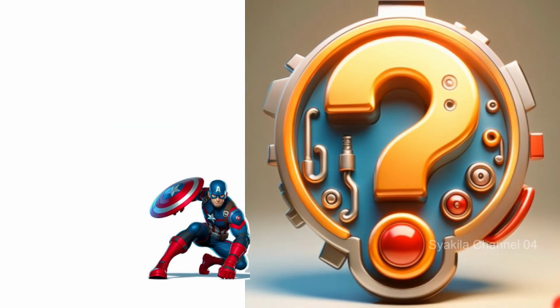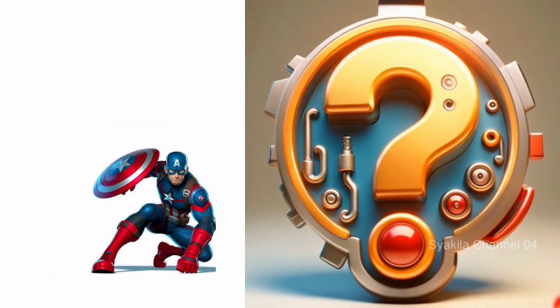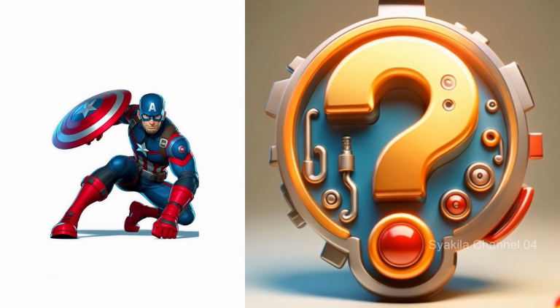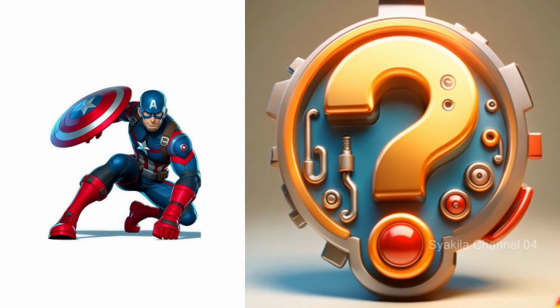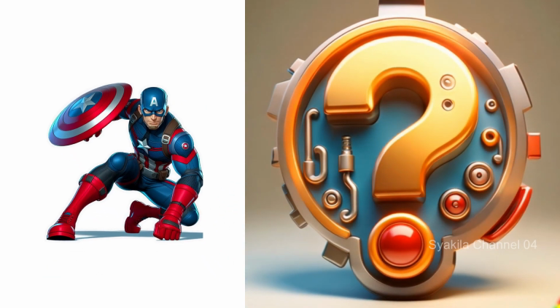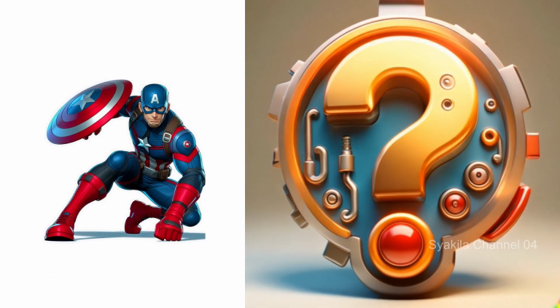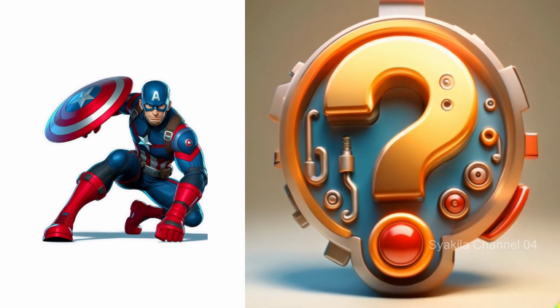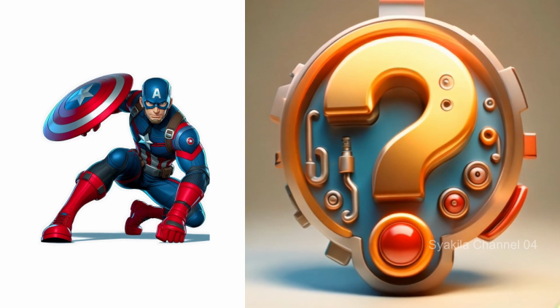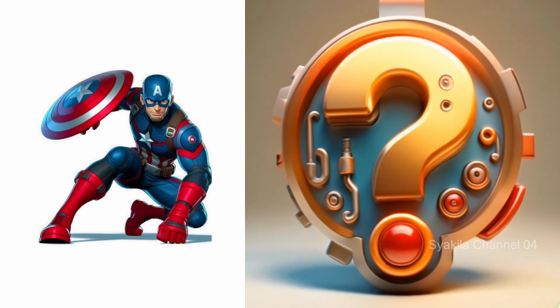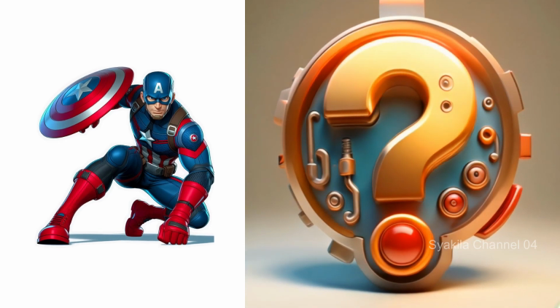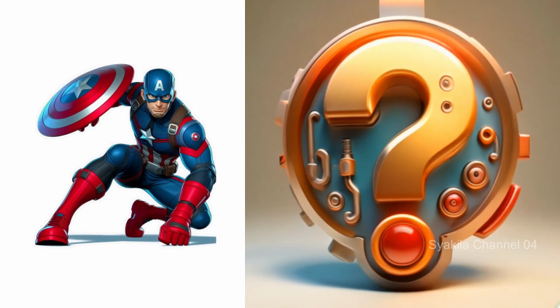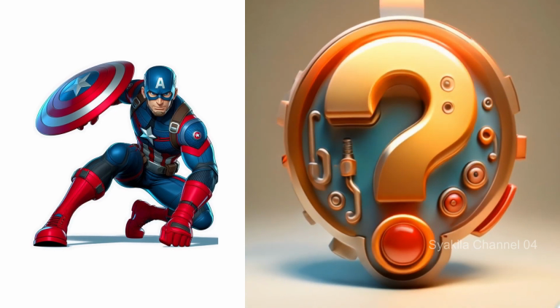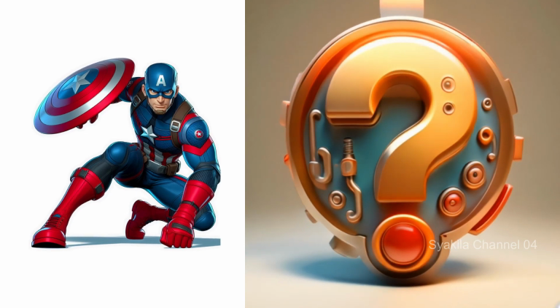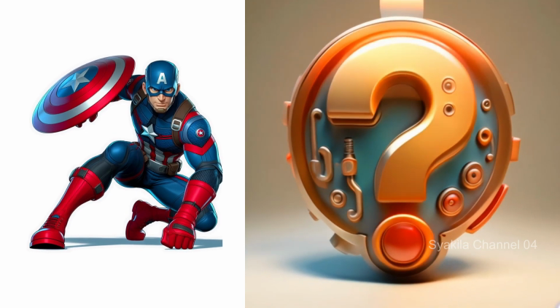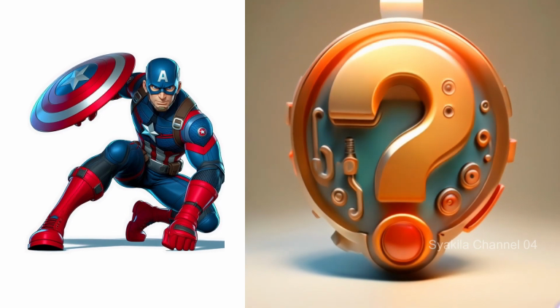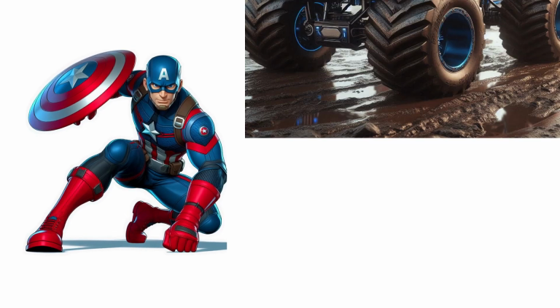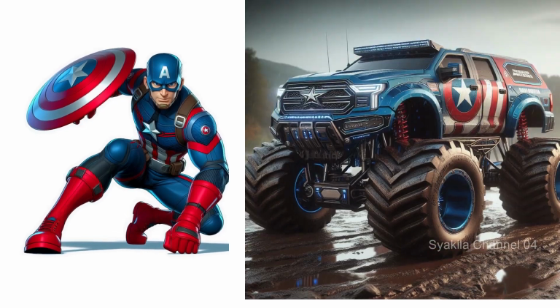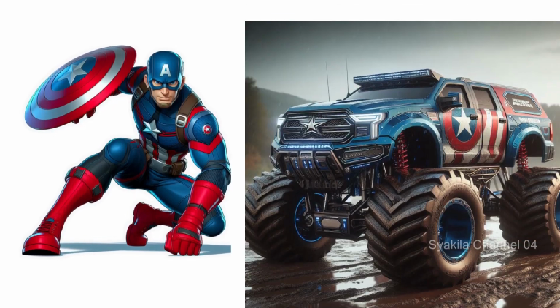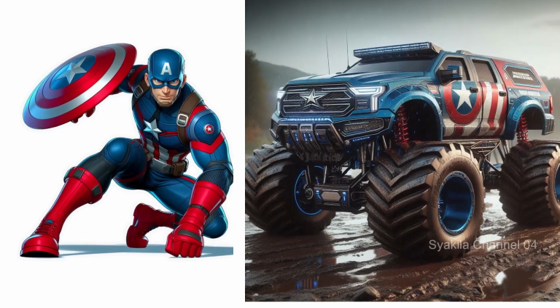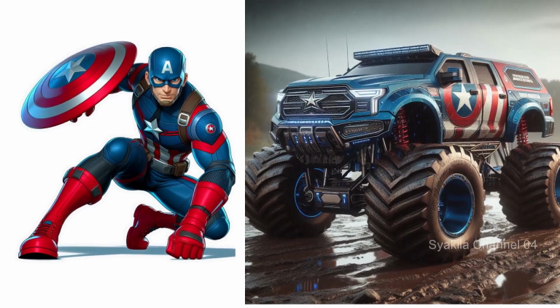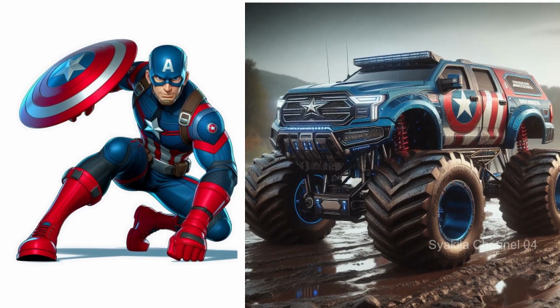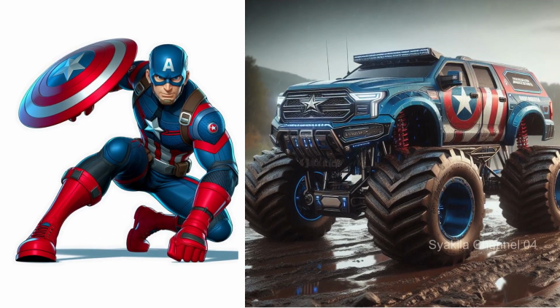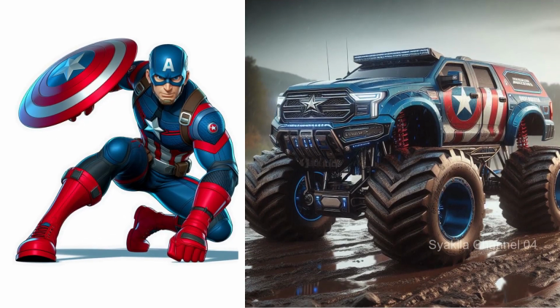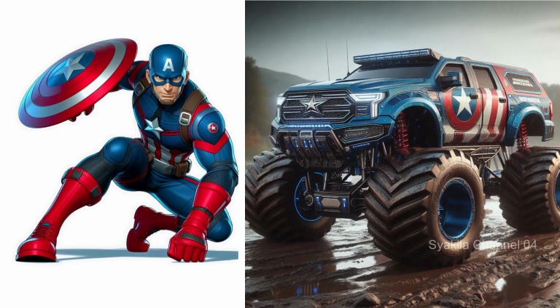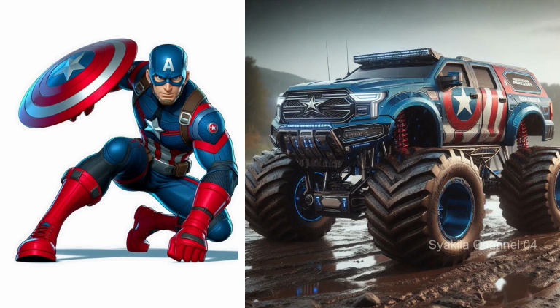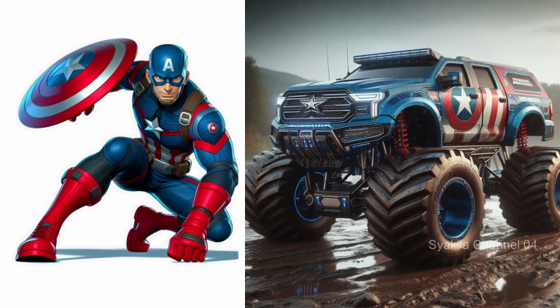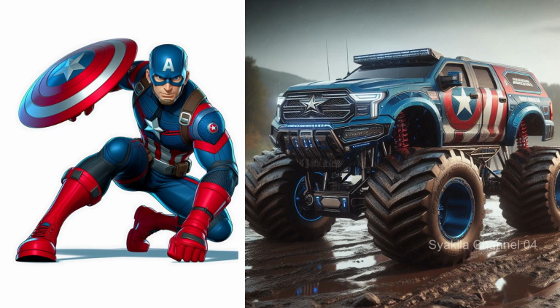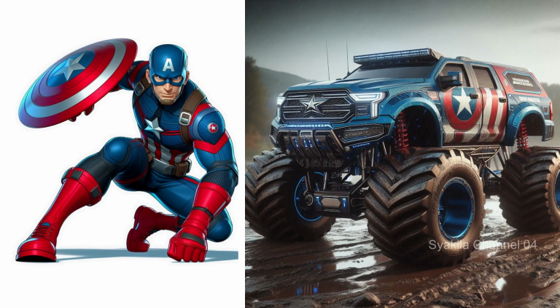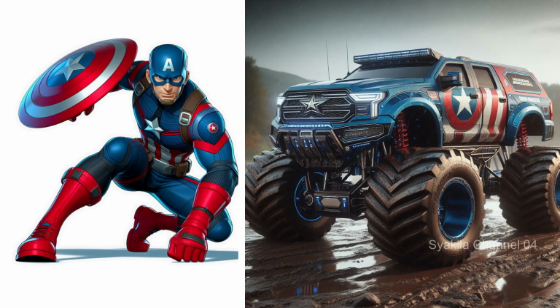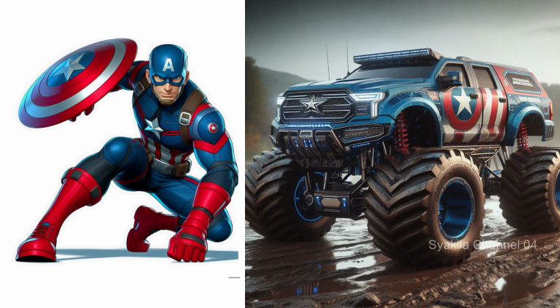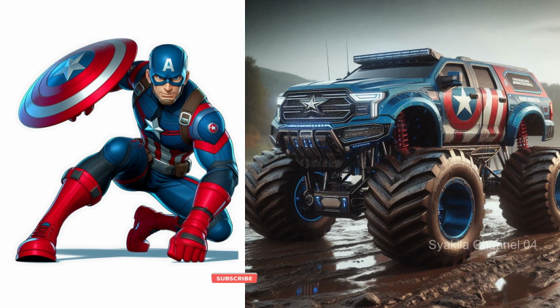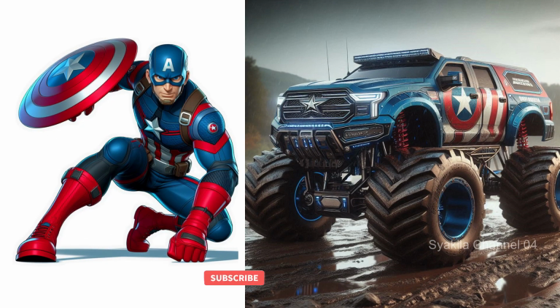Captain America transformation into monster truck. The distinctive shield is always present.